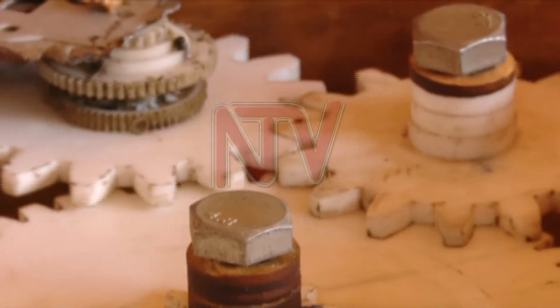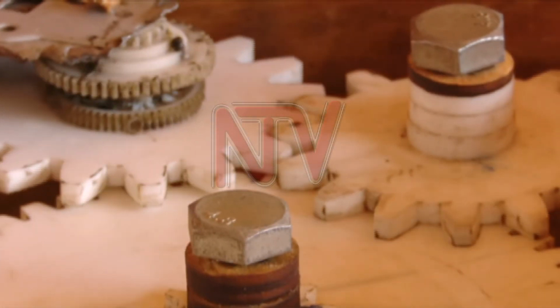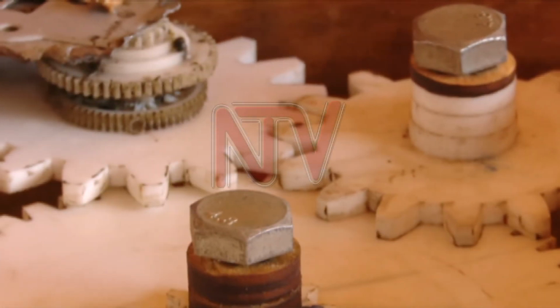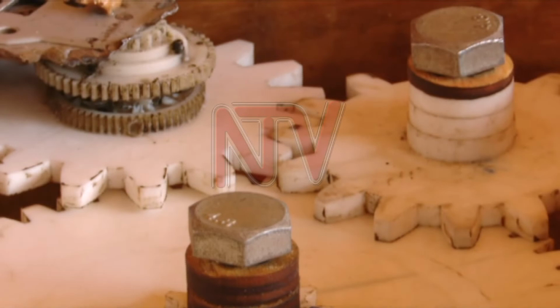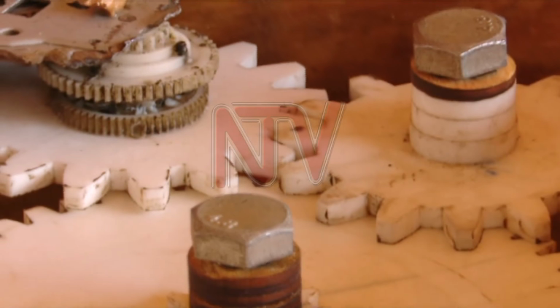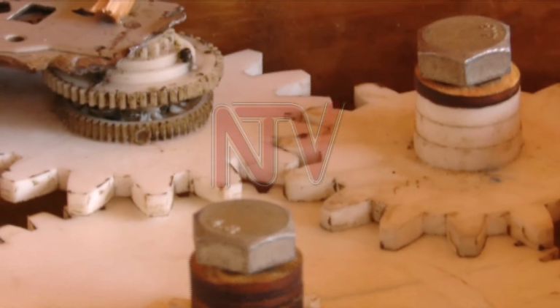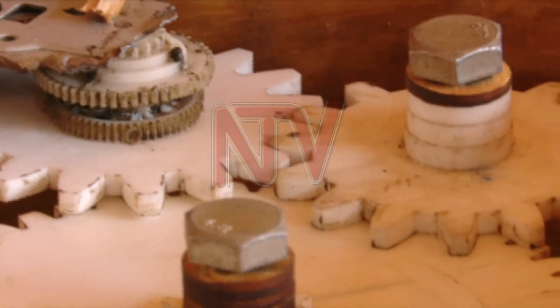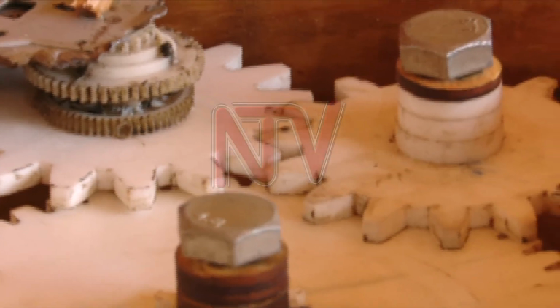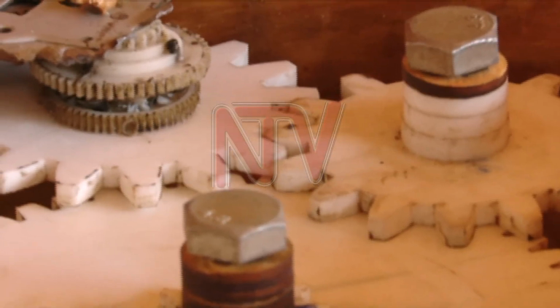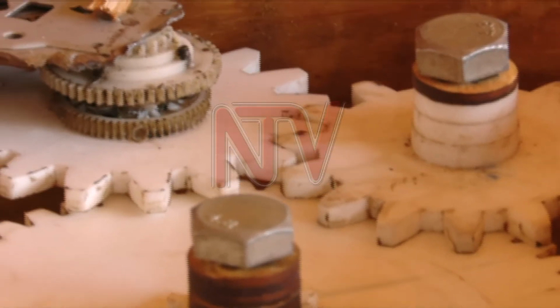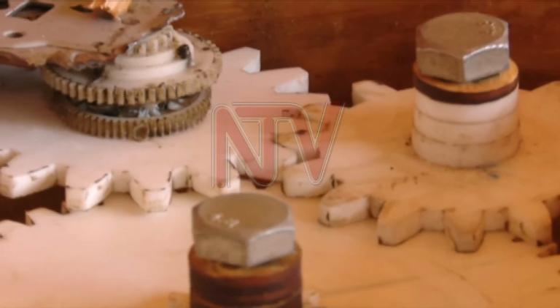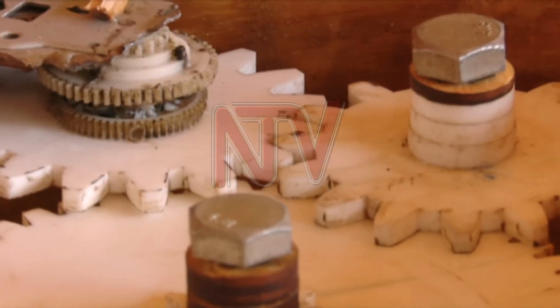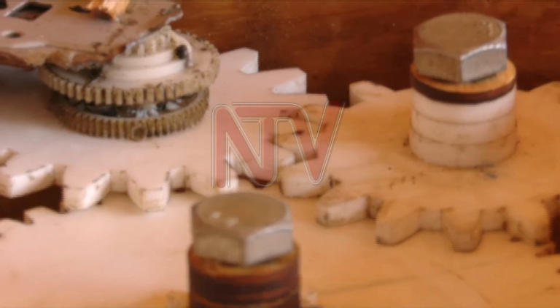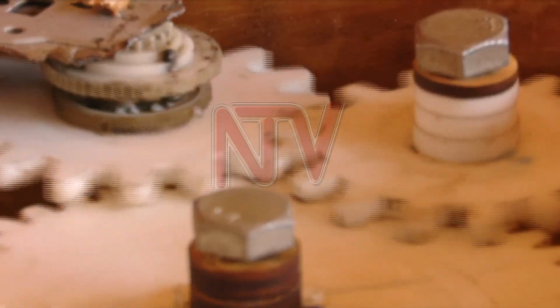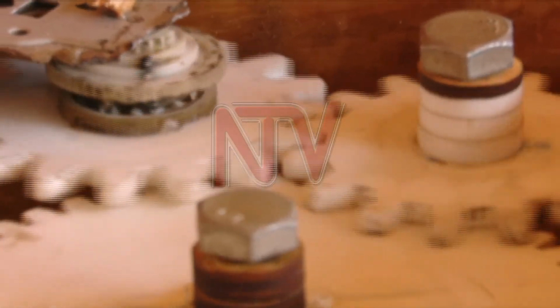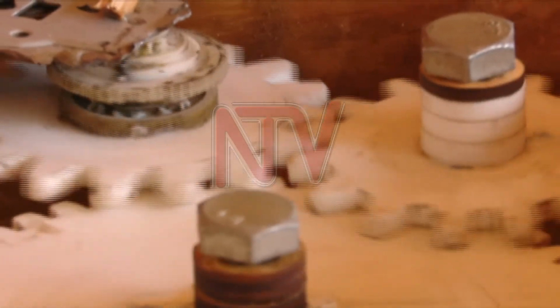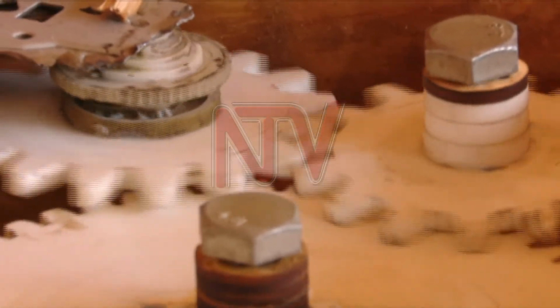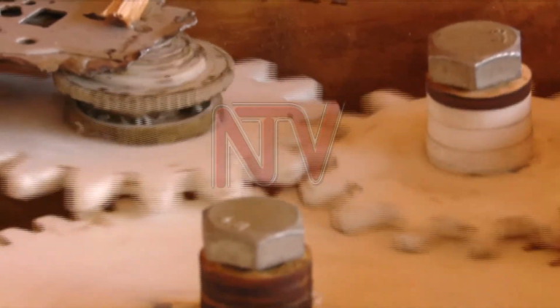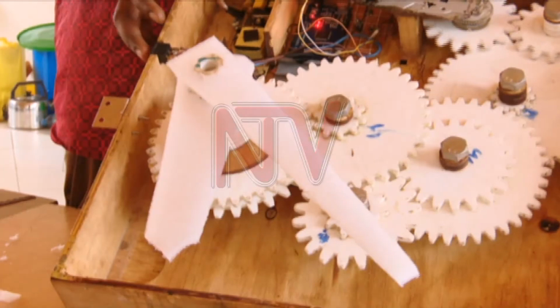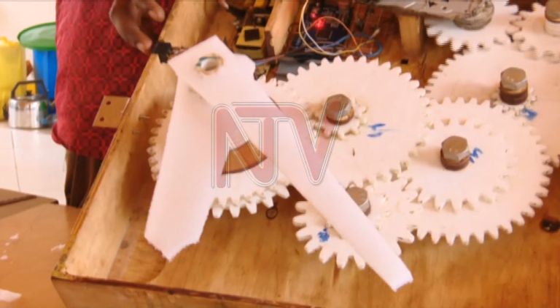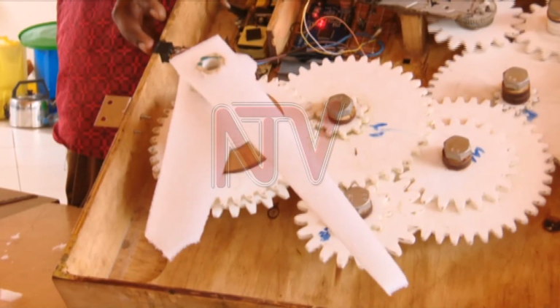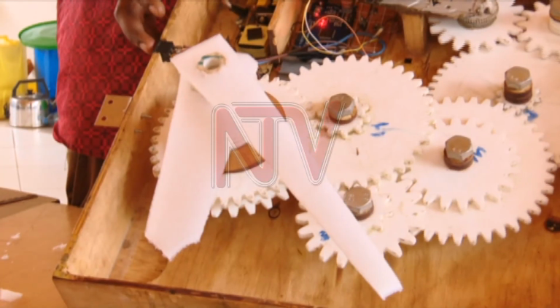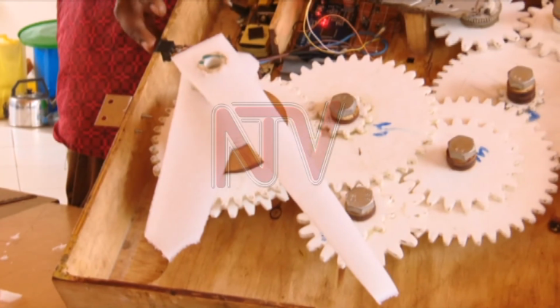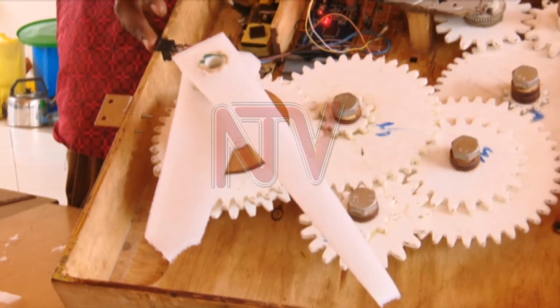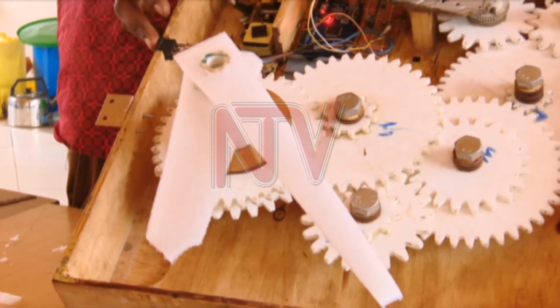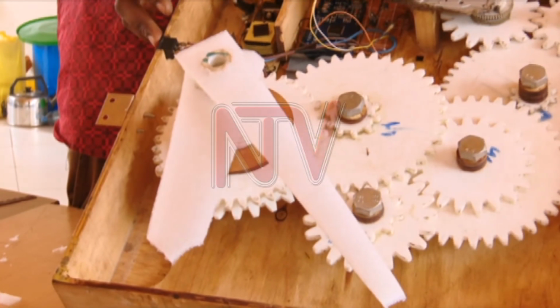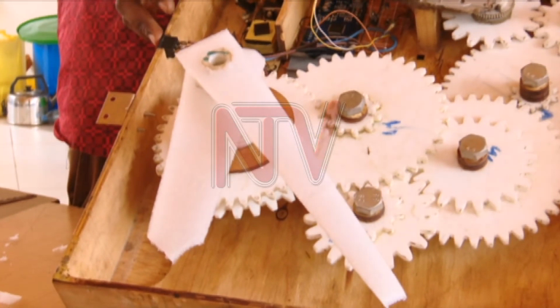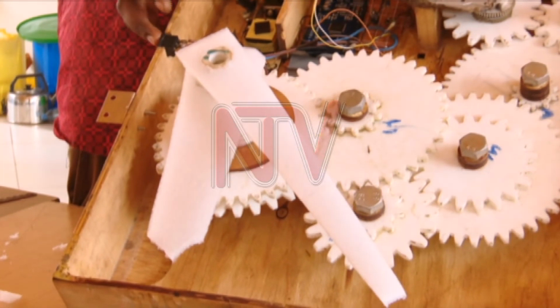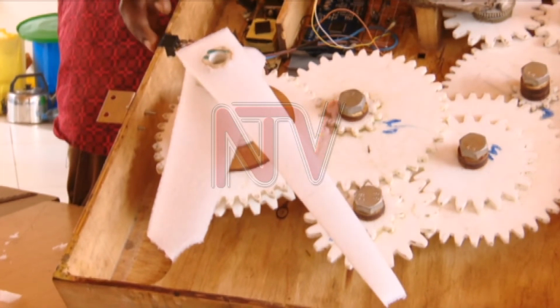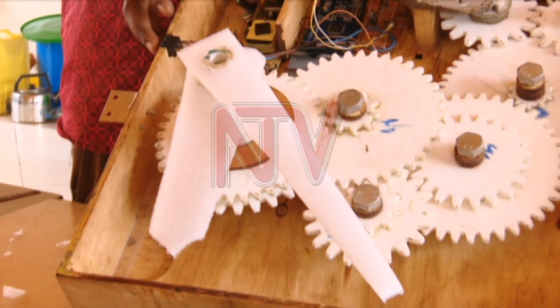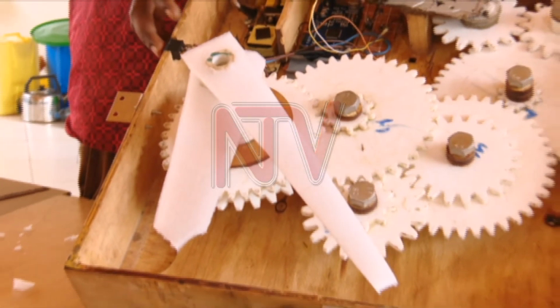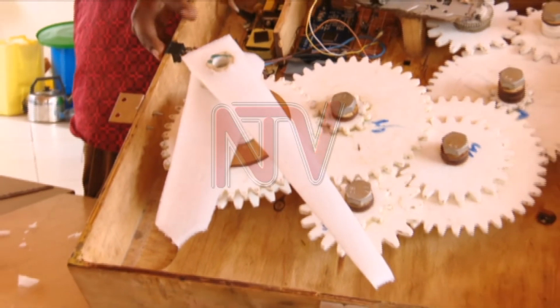Although it does not yet have a second hand, the hour and minute hands have coordinated movements.